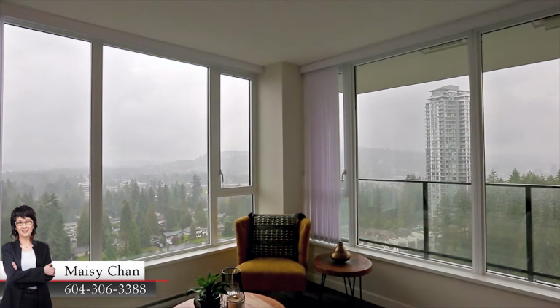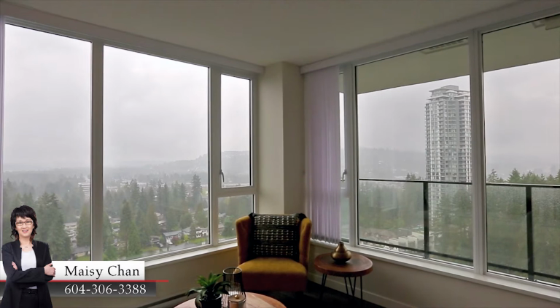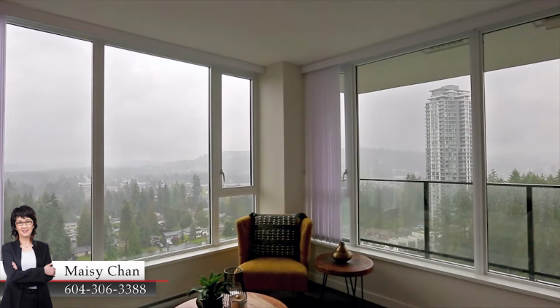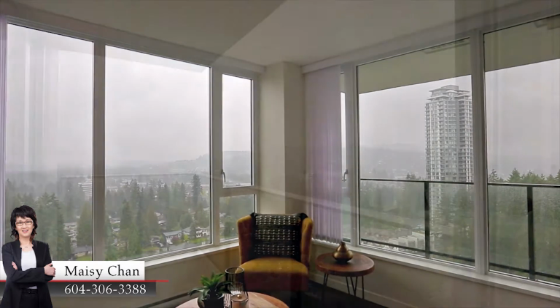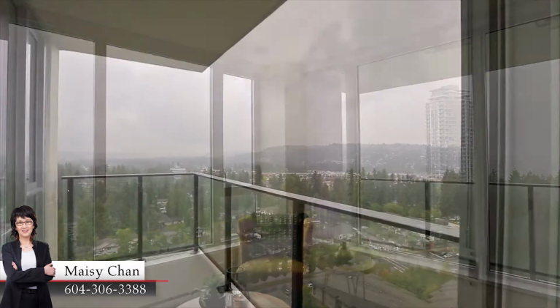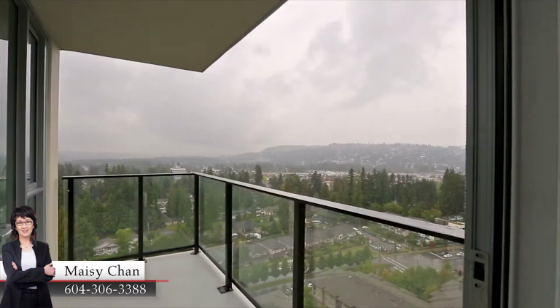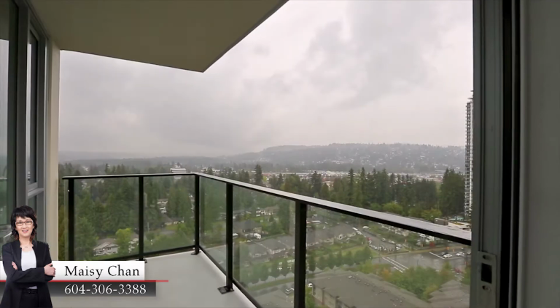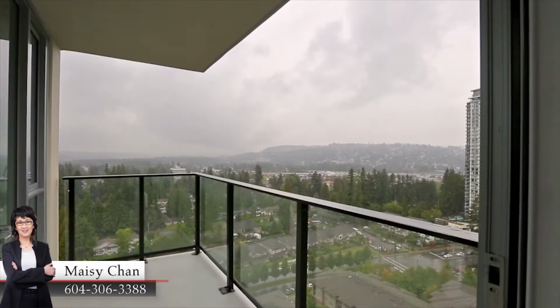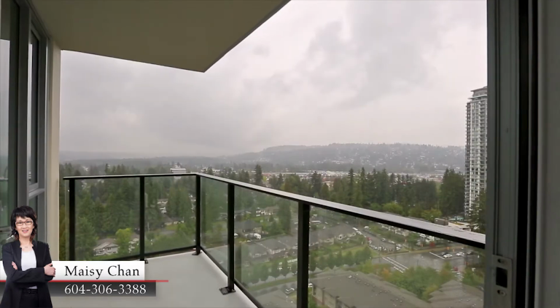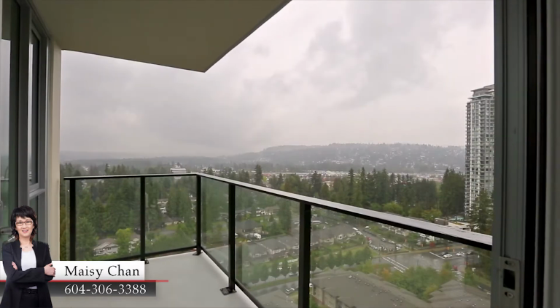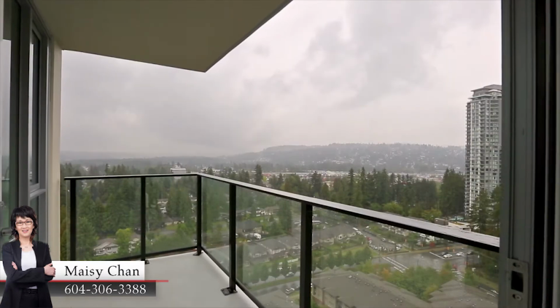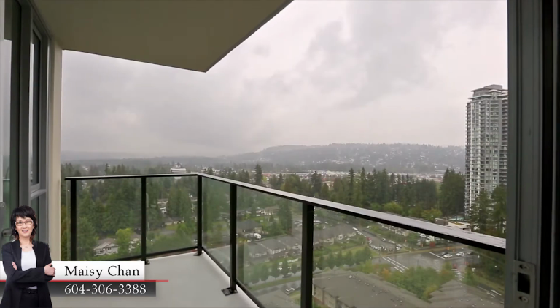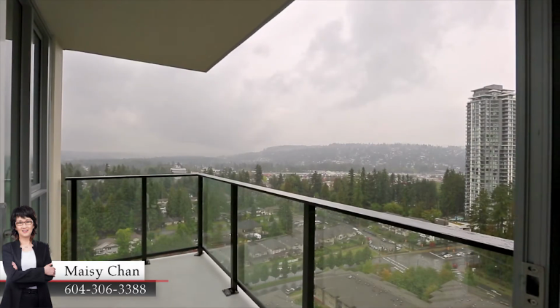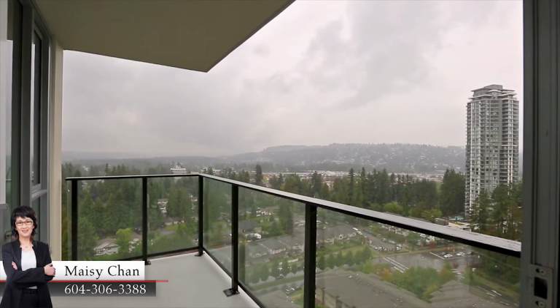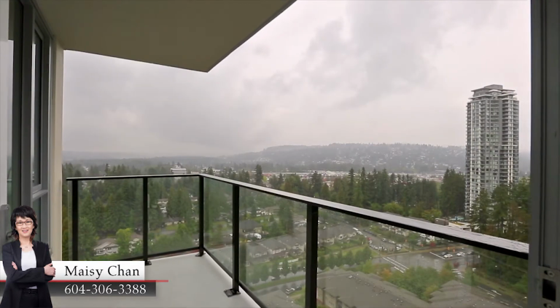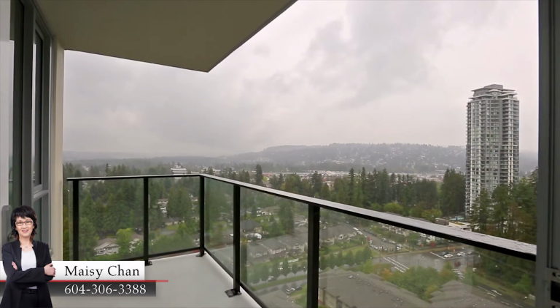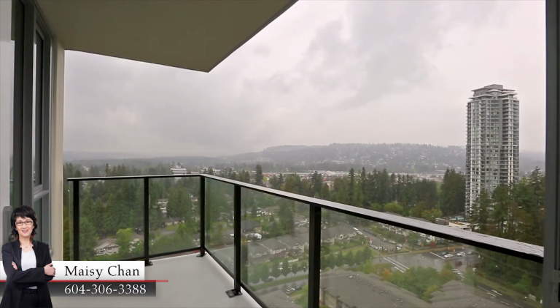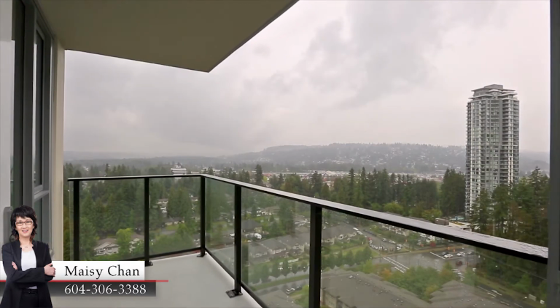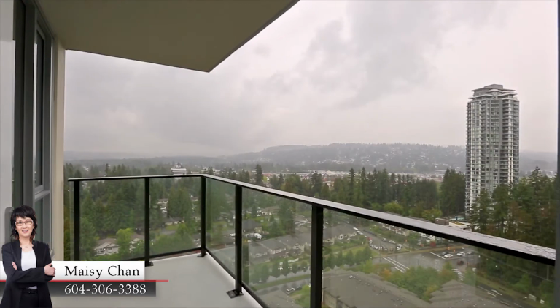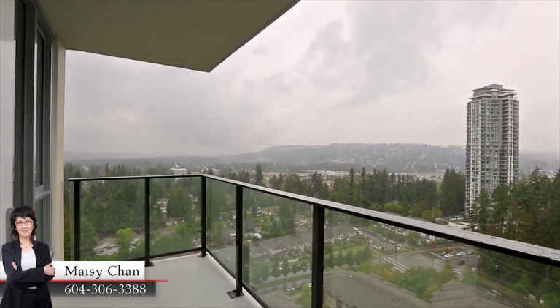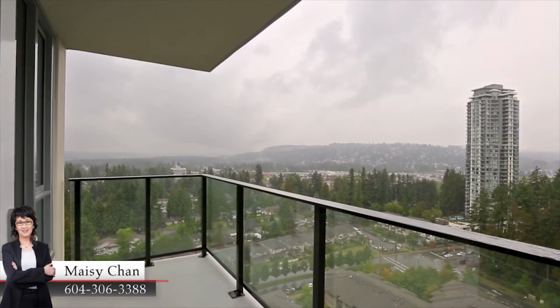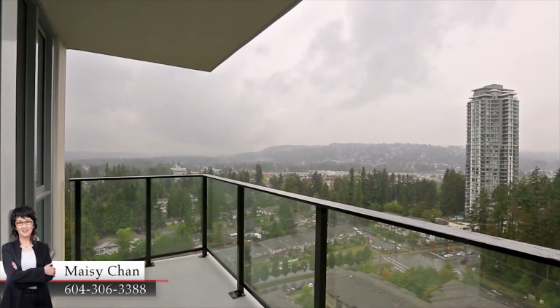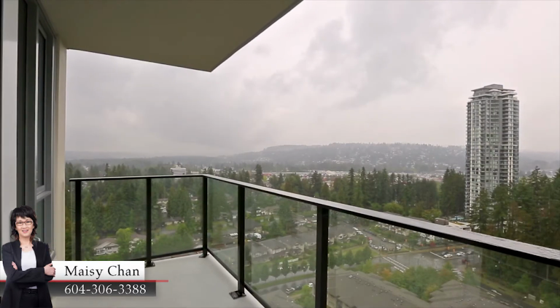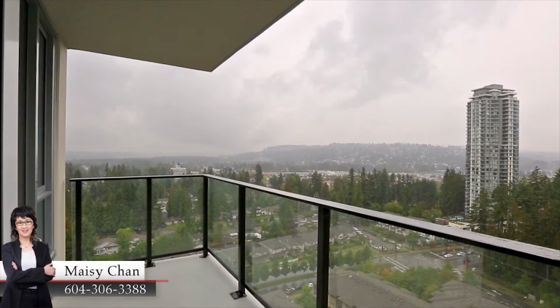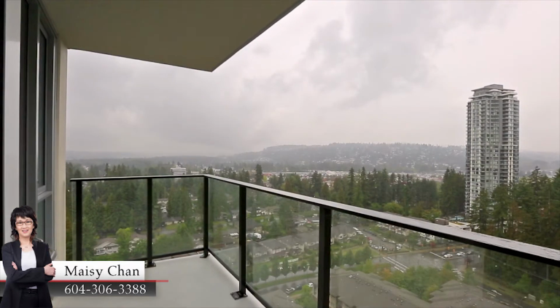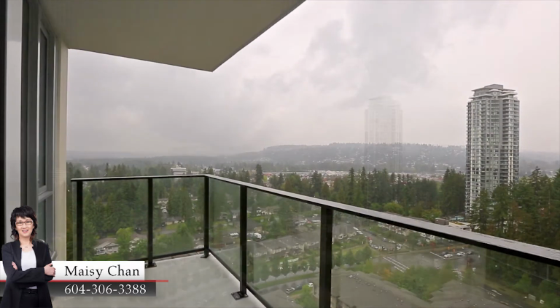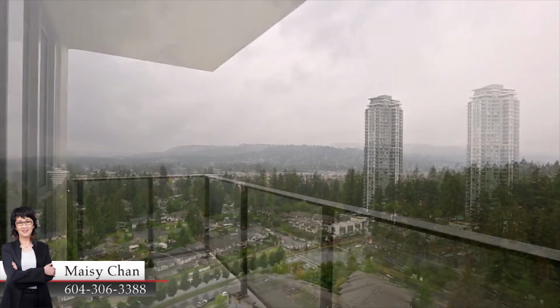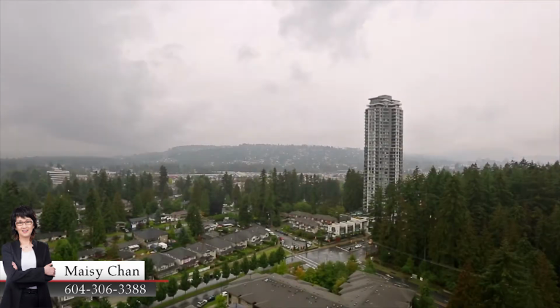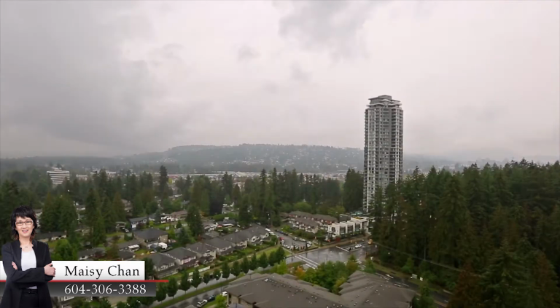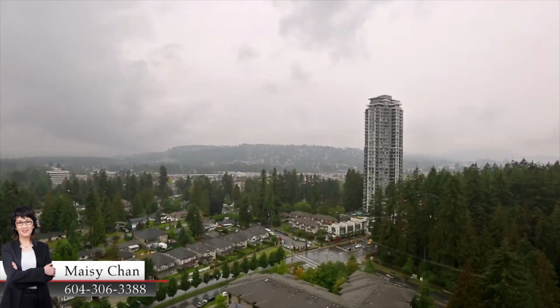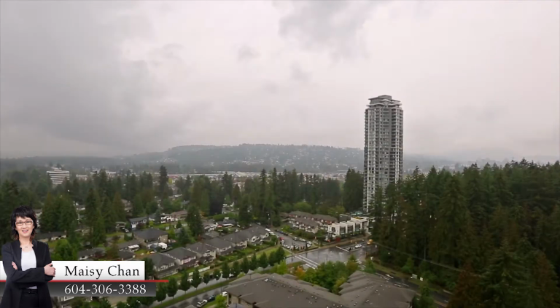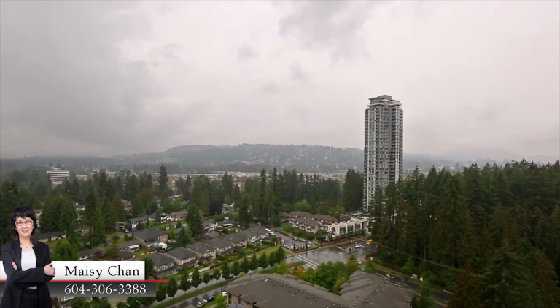Get a better look from your private covered balcony, showing the mountains and surrounding city.